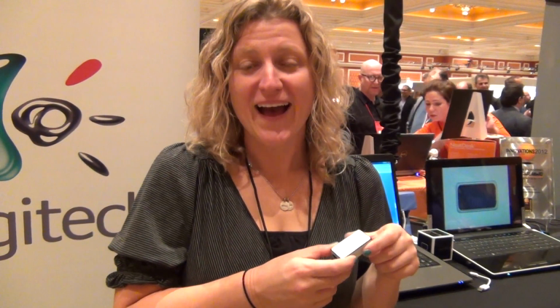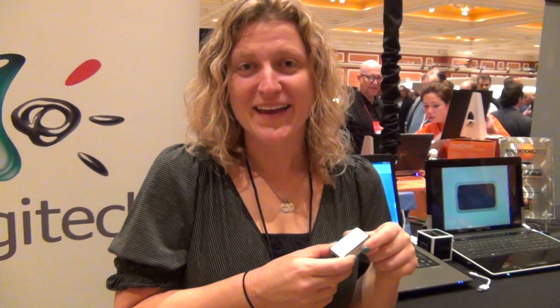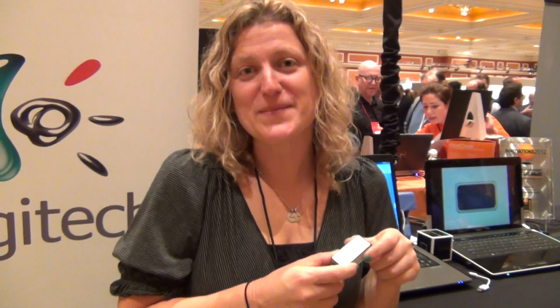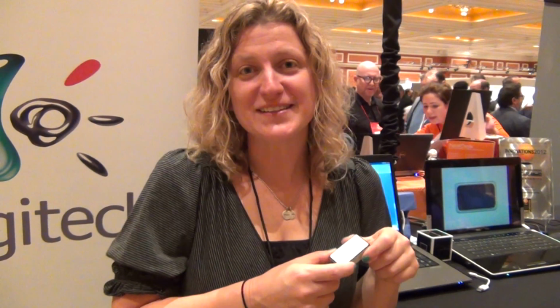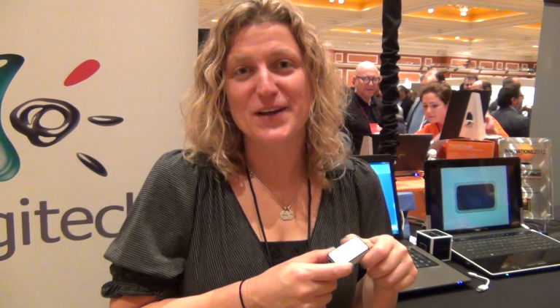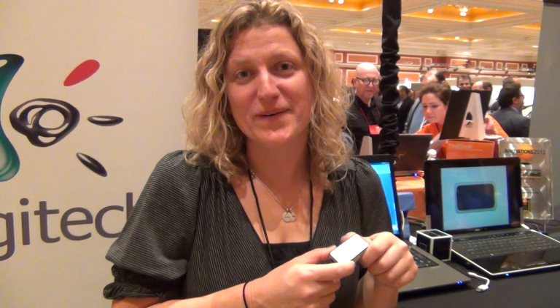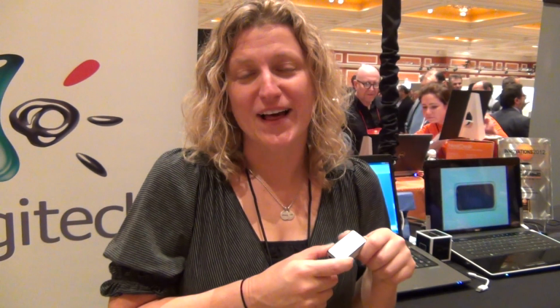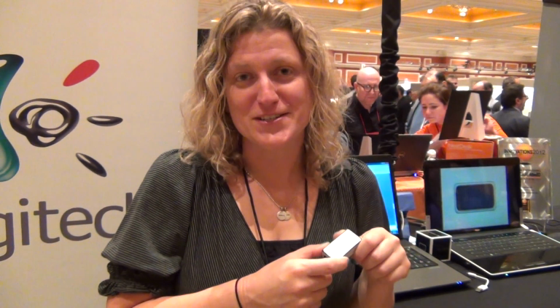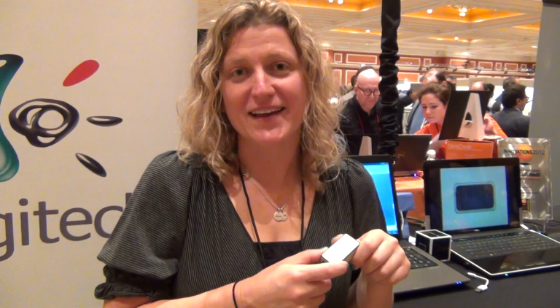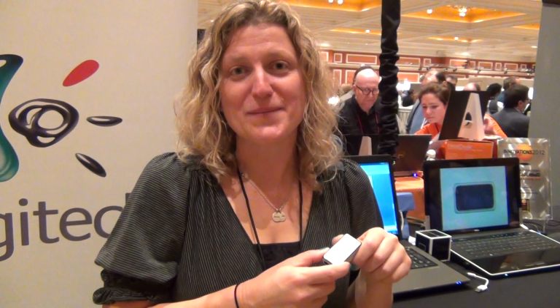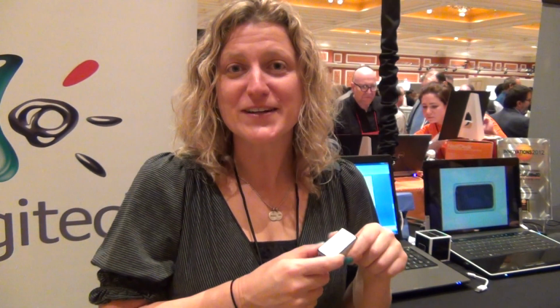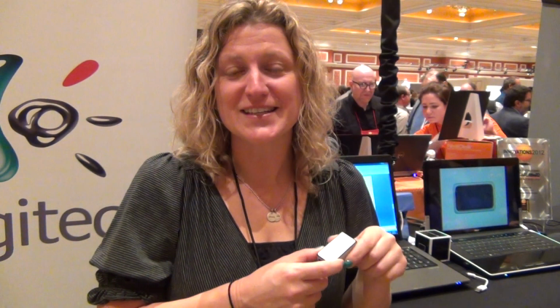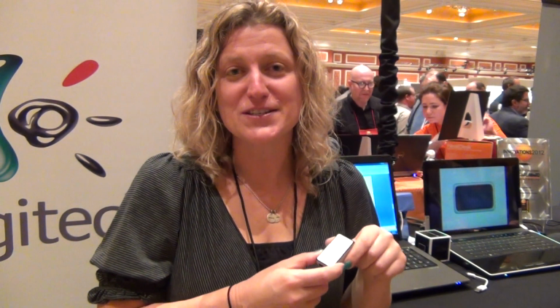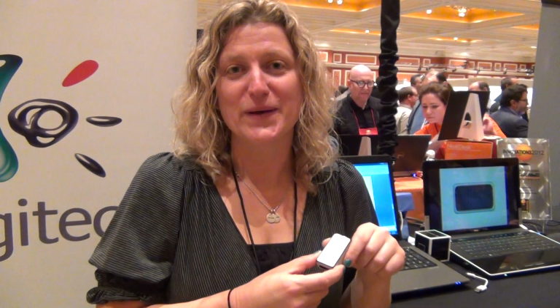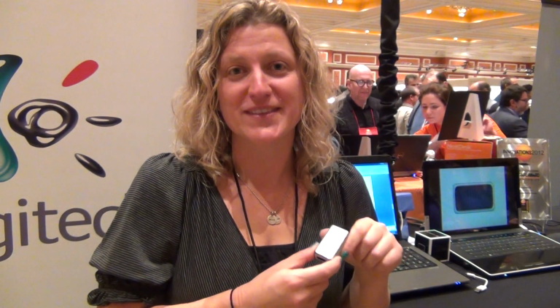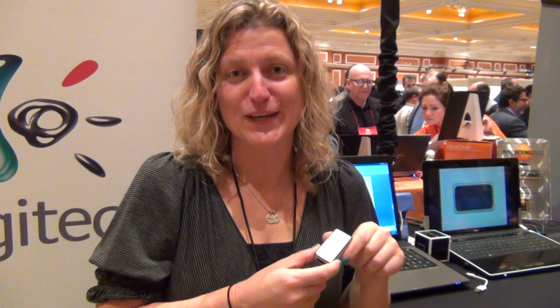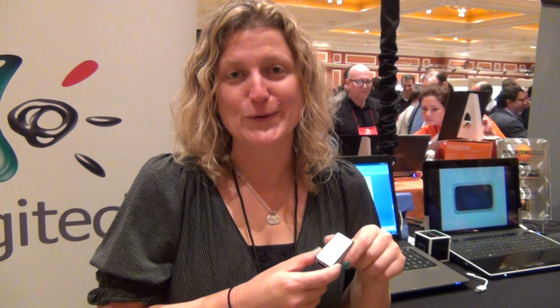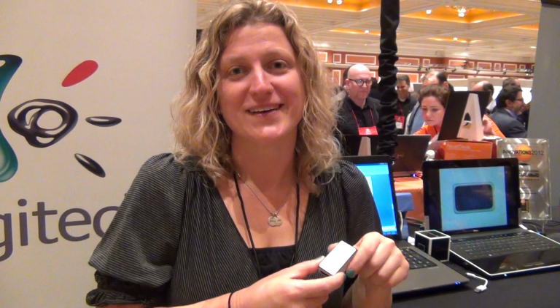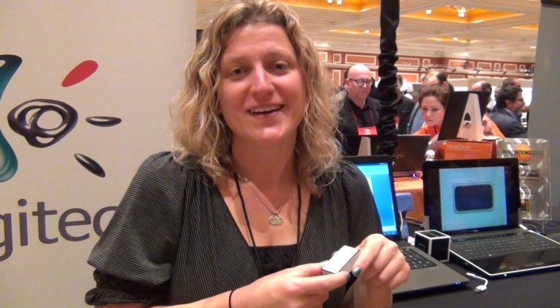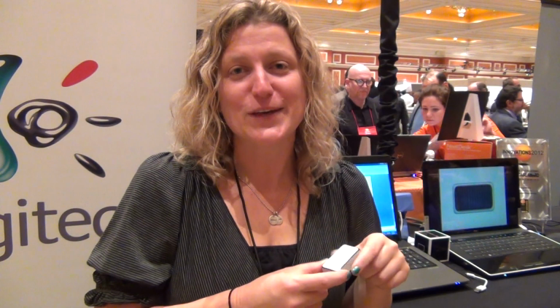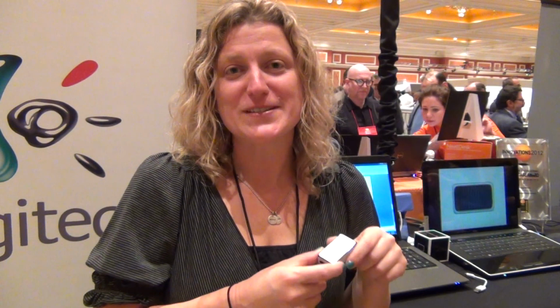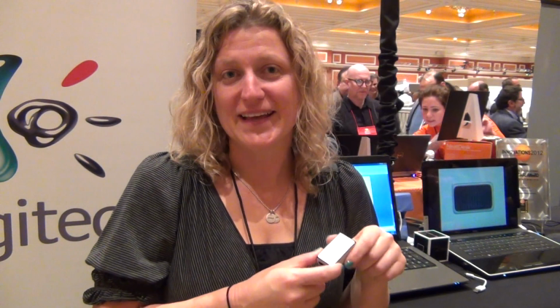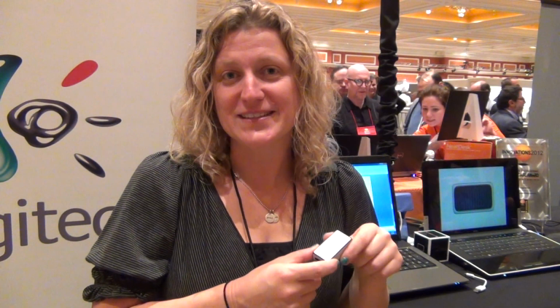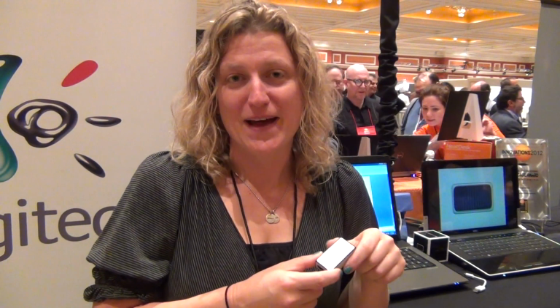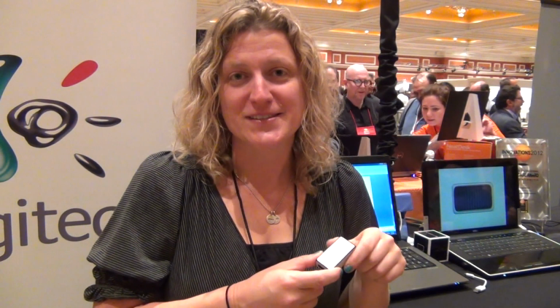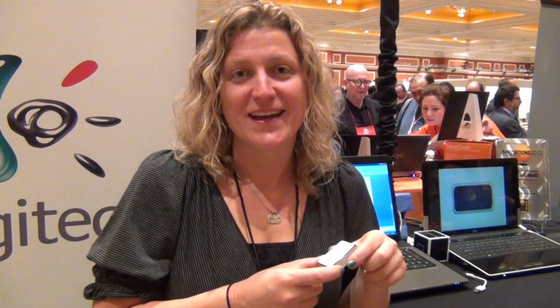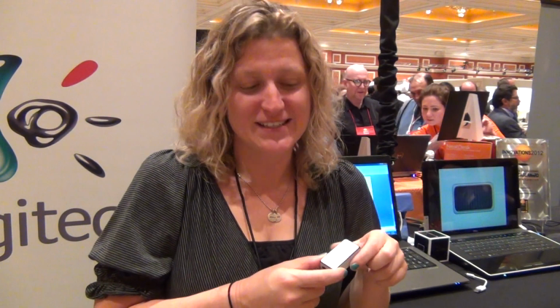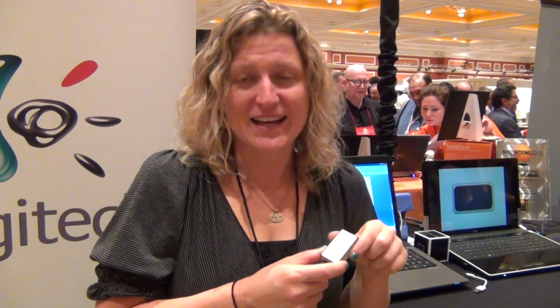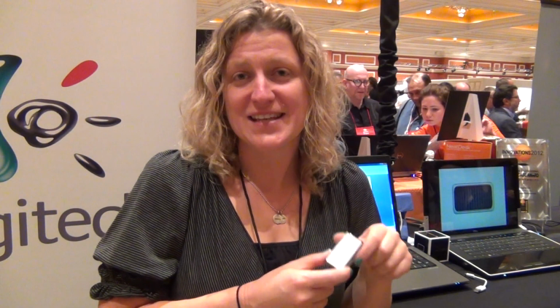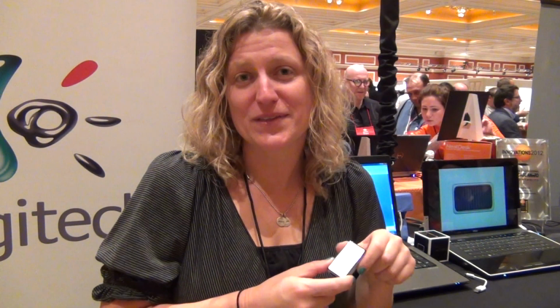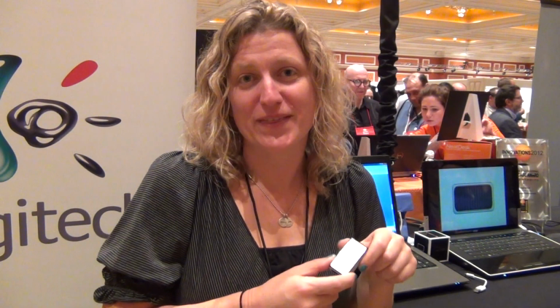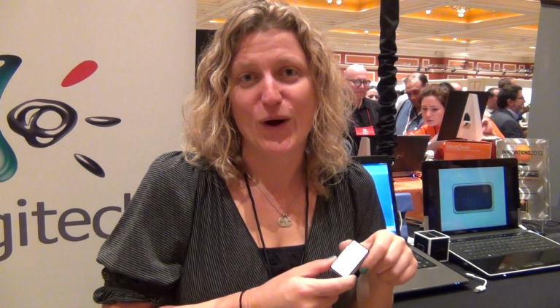Hi, I'm Amanda Cignol with Logitech, and I'm here at CES showing off the Cube. The Cube is our latest mouse. It's designed to take with you on the go.